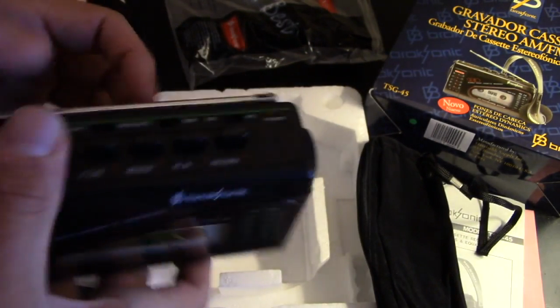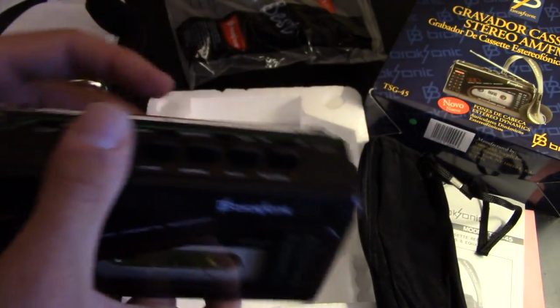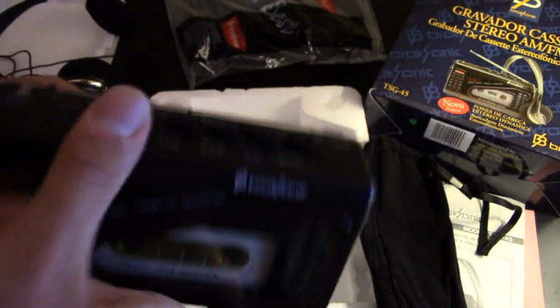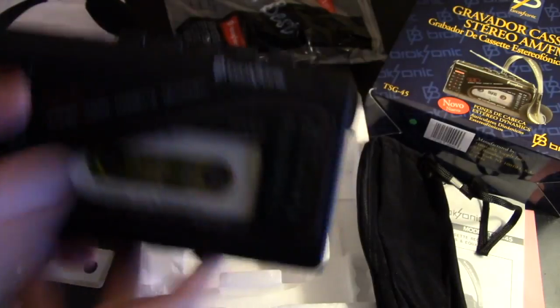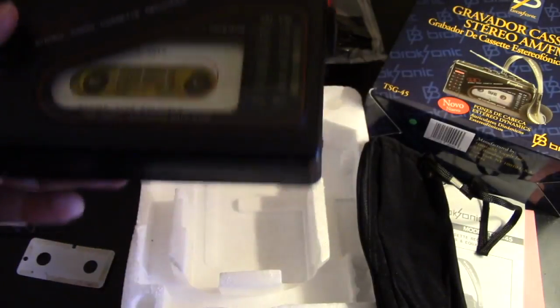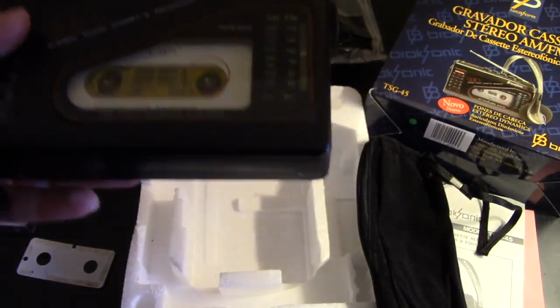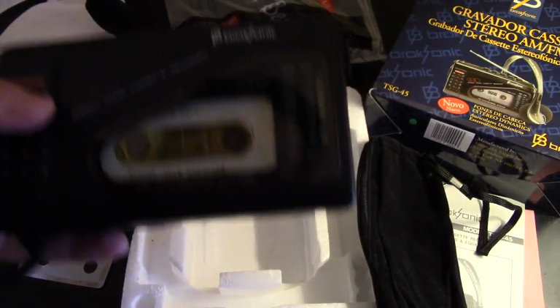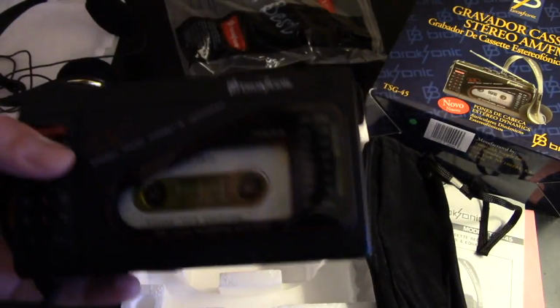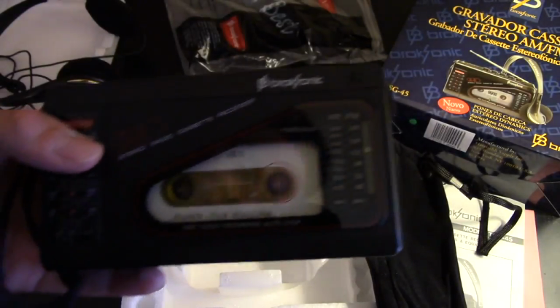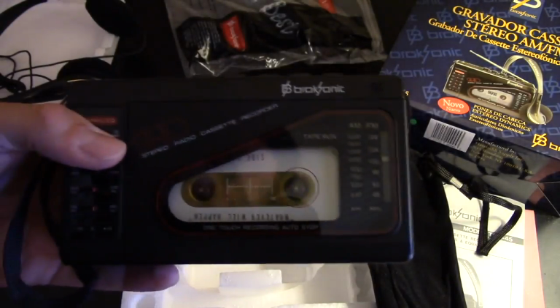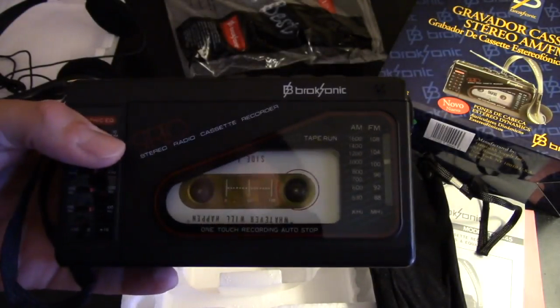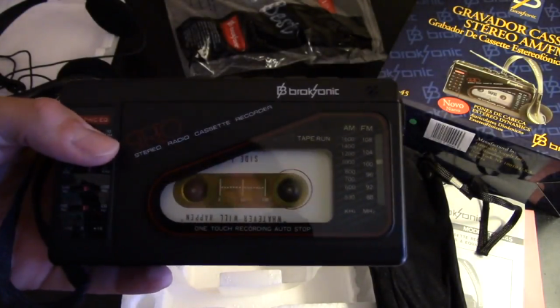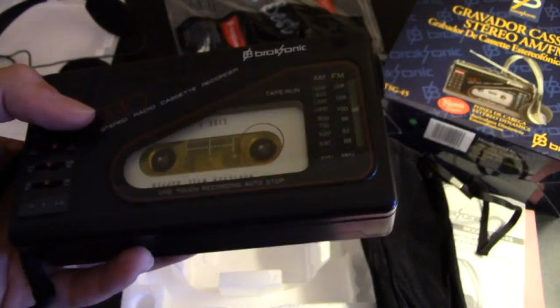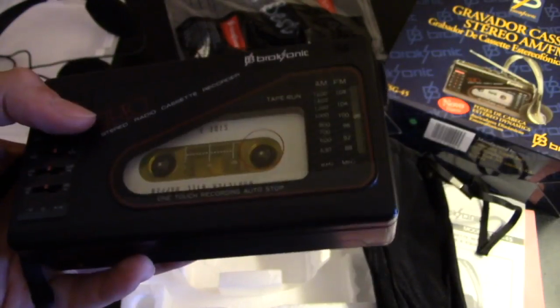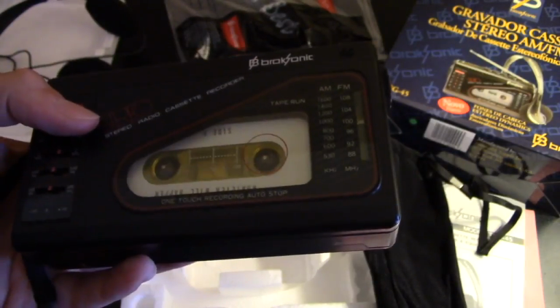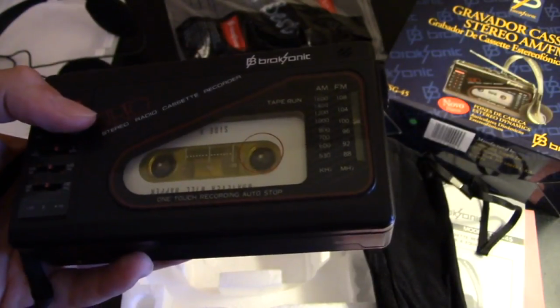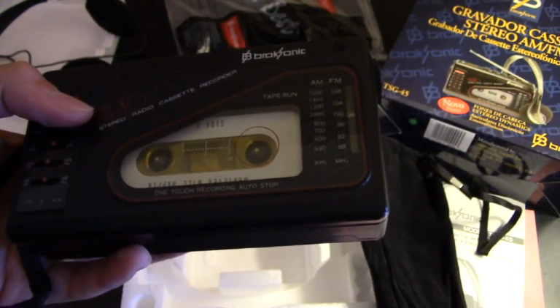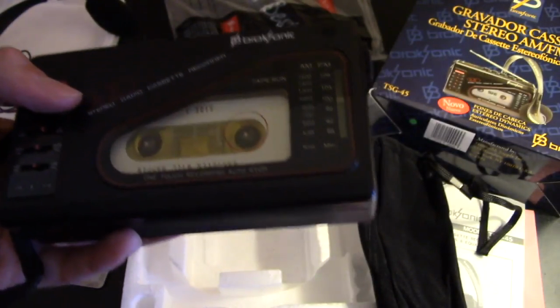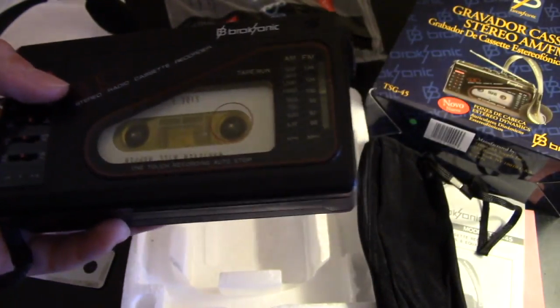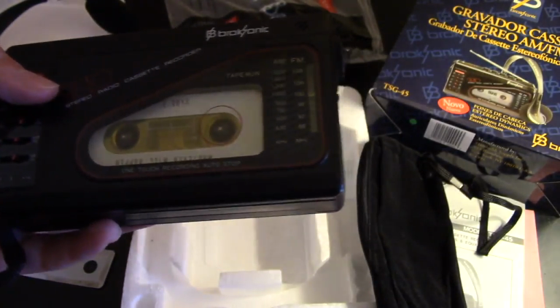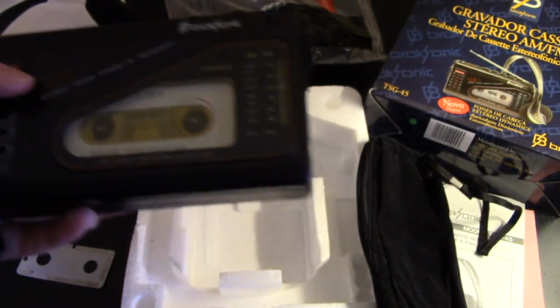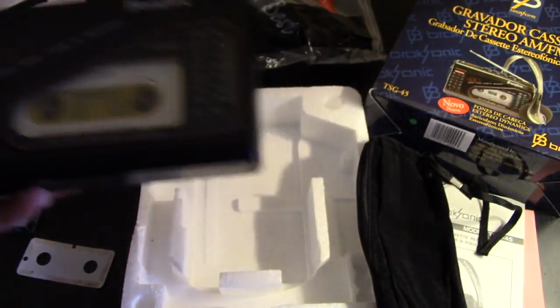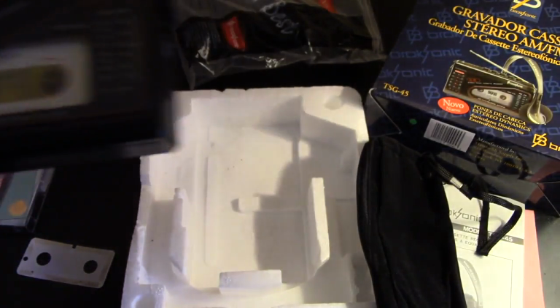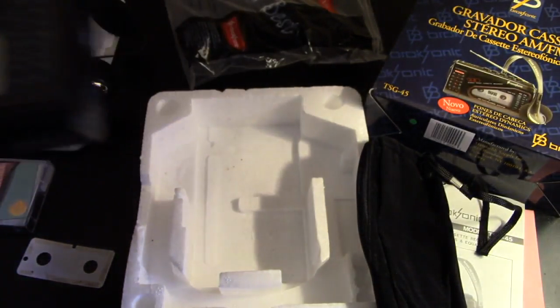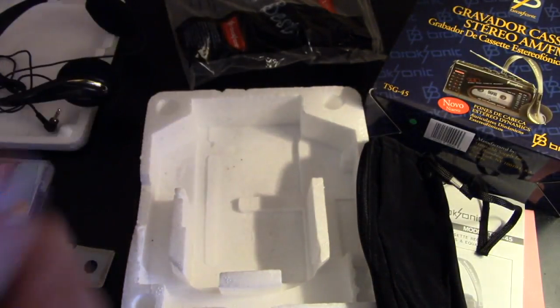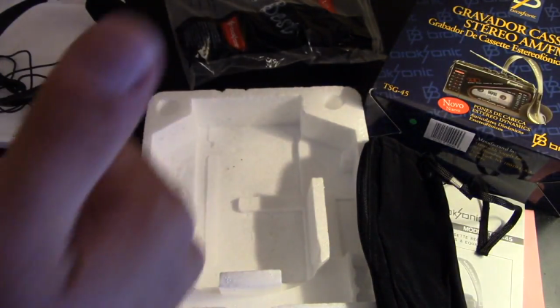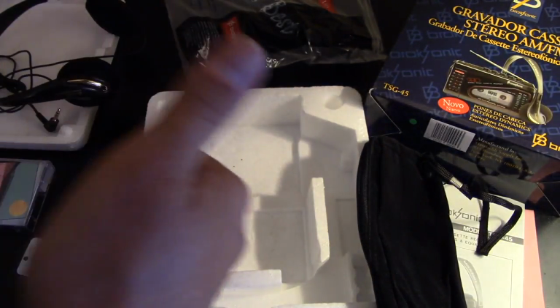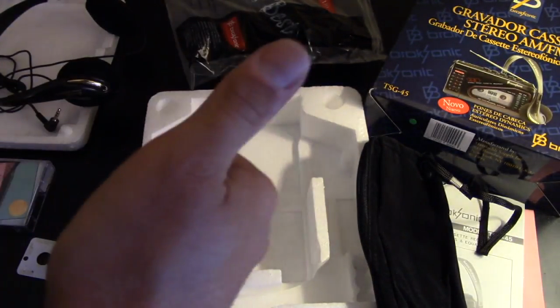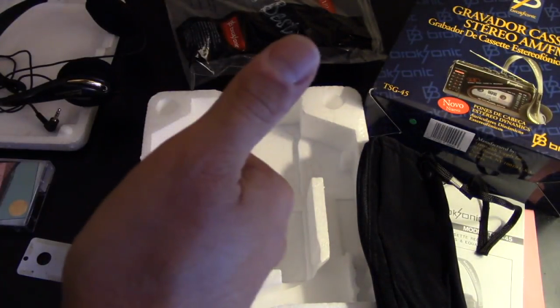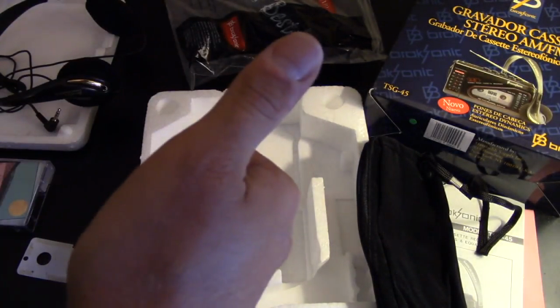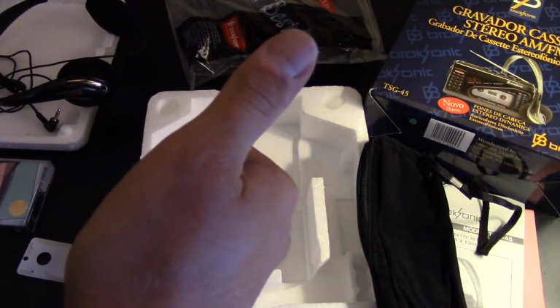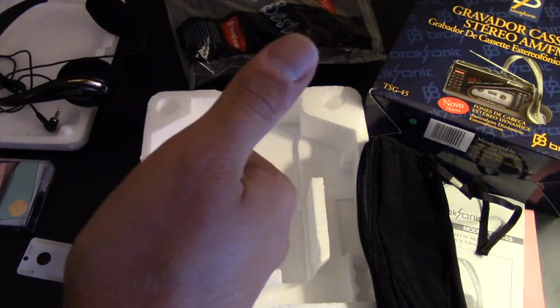Yeah, it plays! That's about all I've got for you today YouTube. I'm going to try to tinker around with this, but until next time, thanks for watching — see you next time!